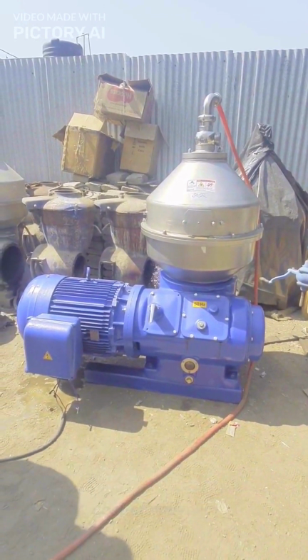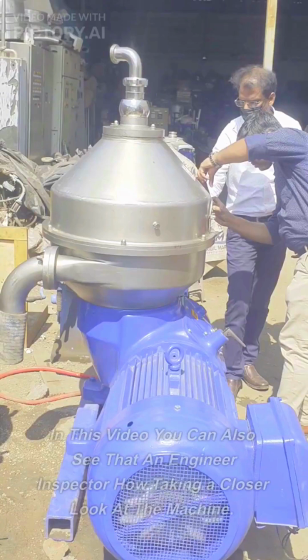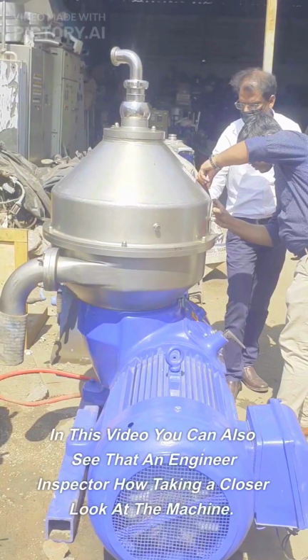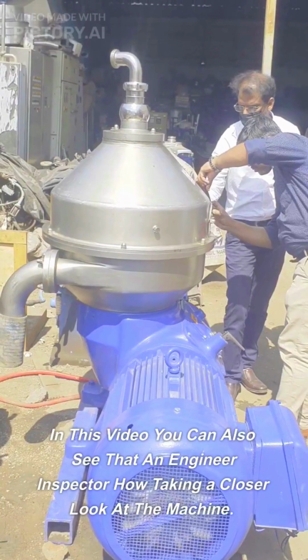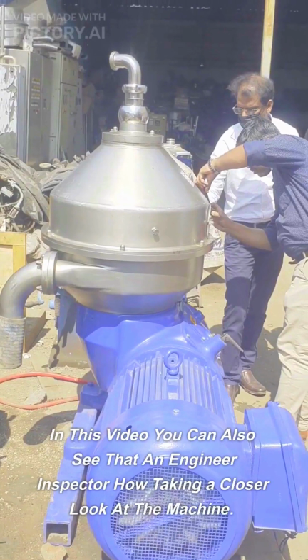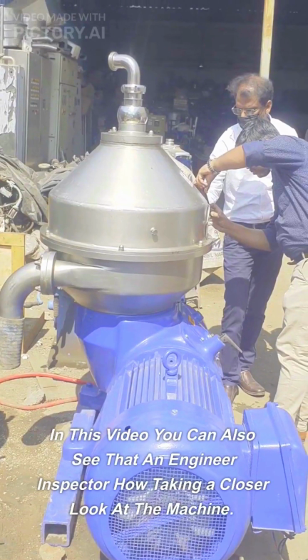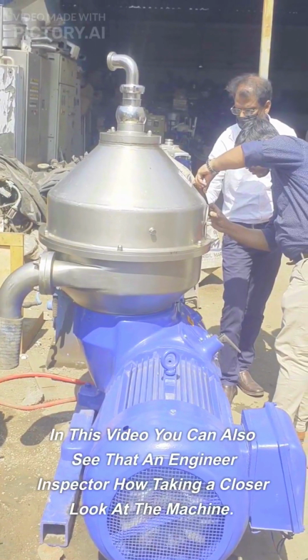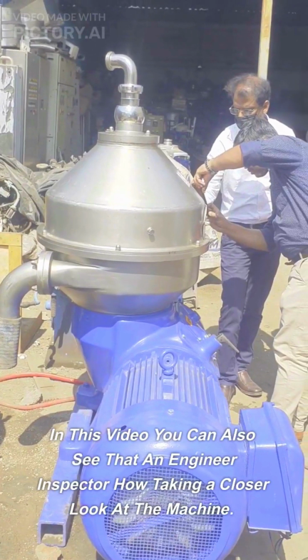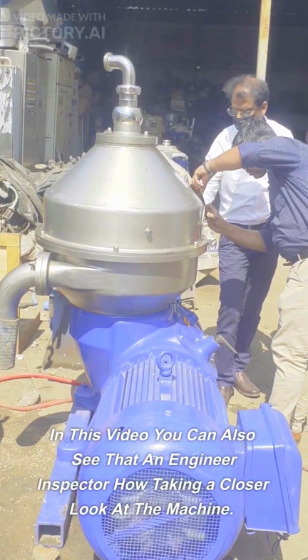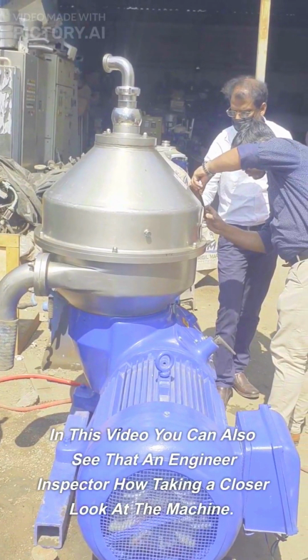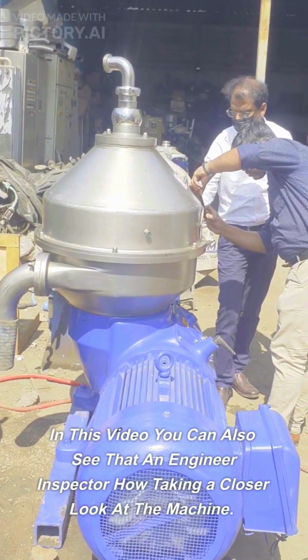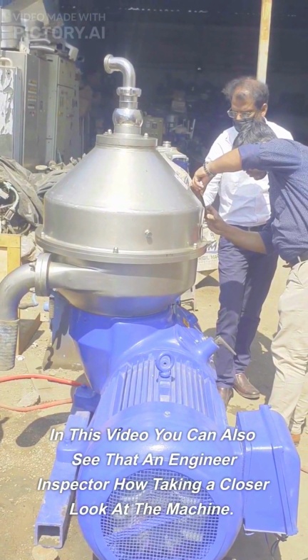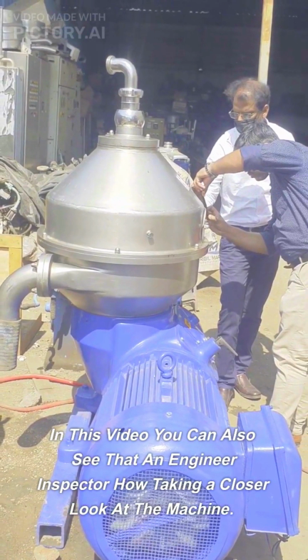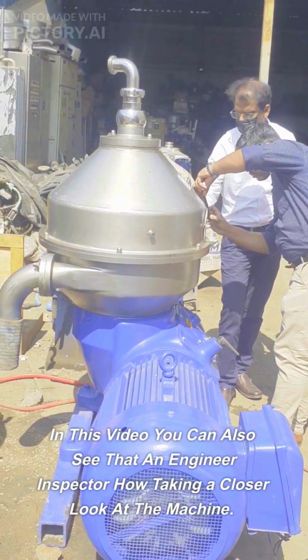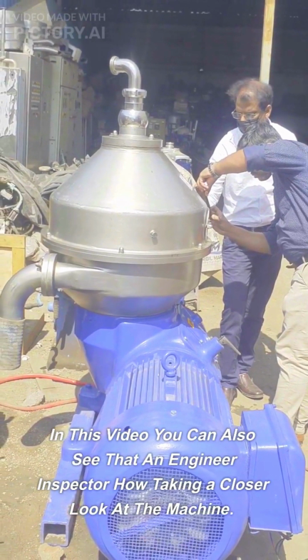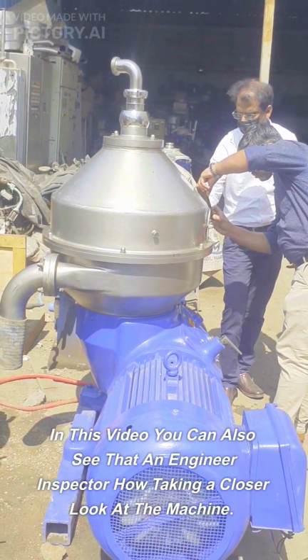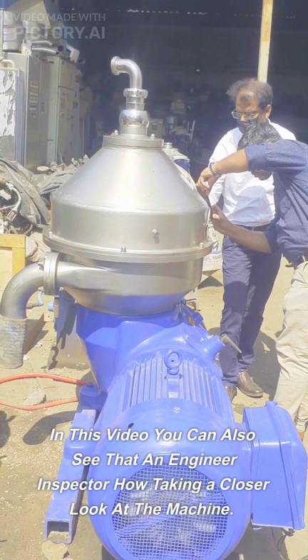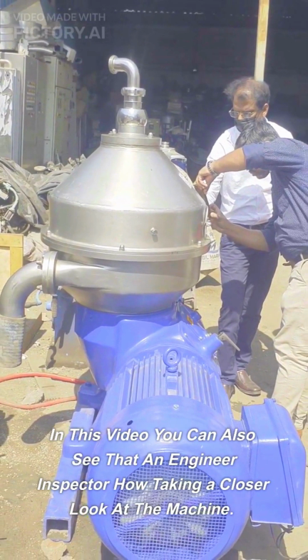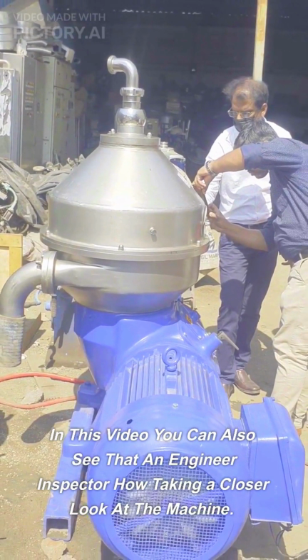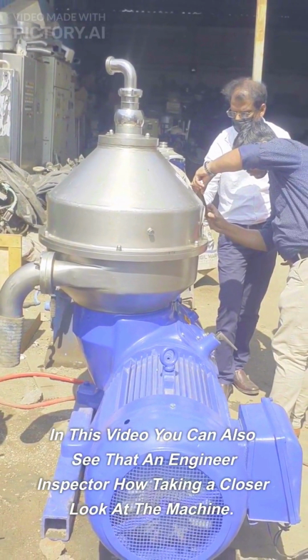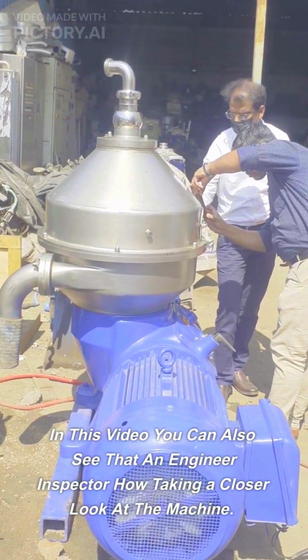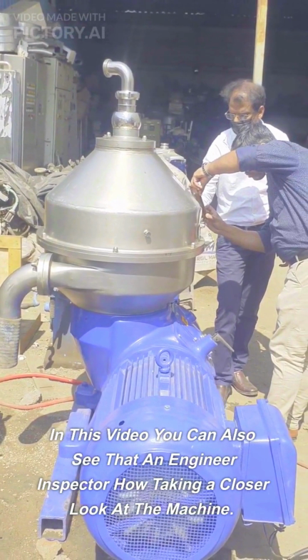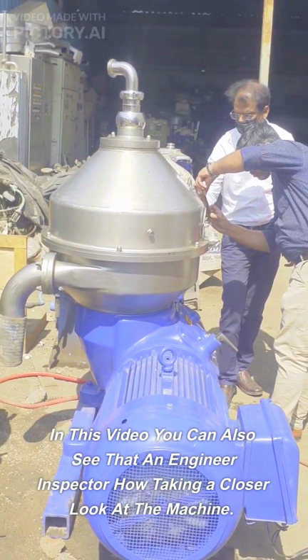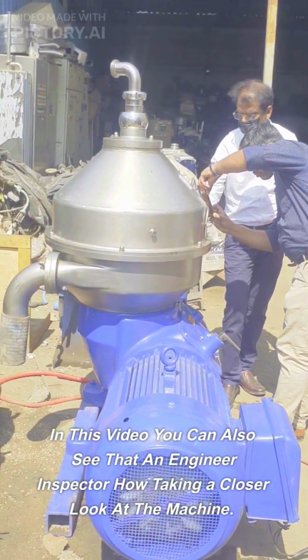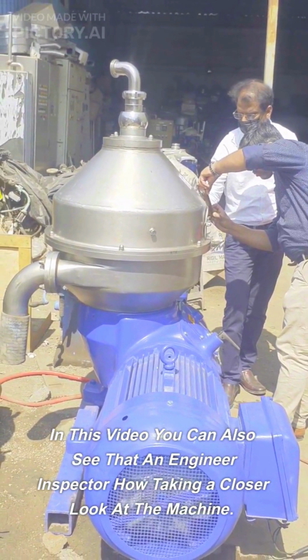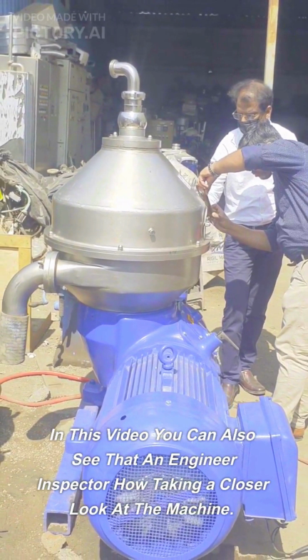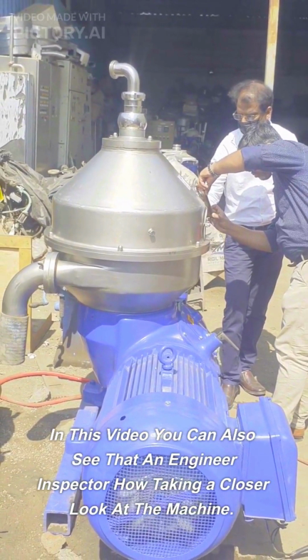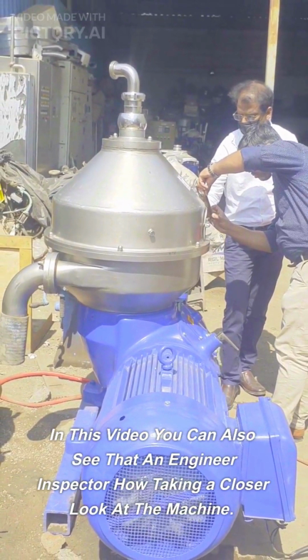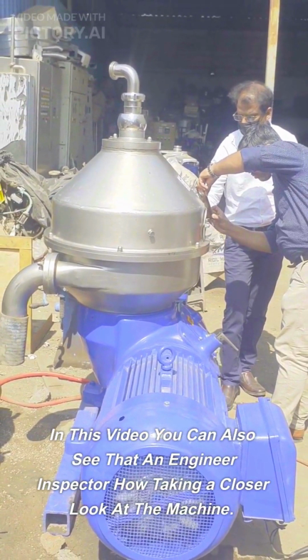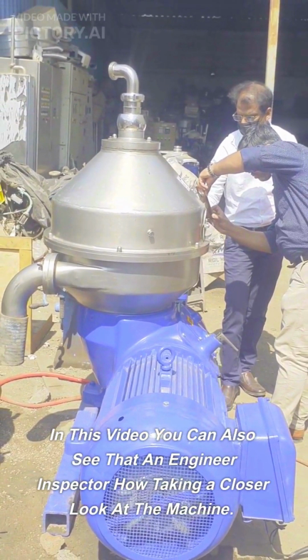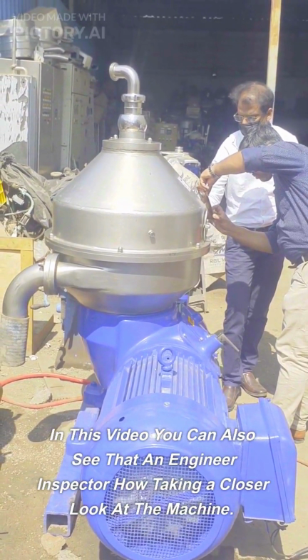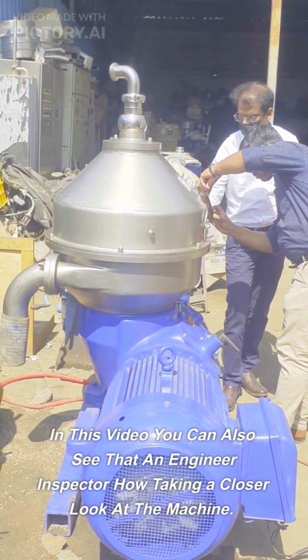In this video, you can also see that an engineer inspector is taking a closer look at the machine.